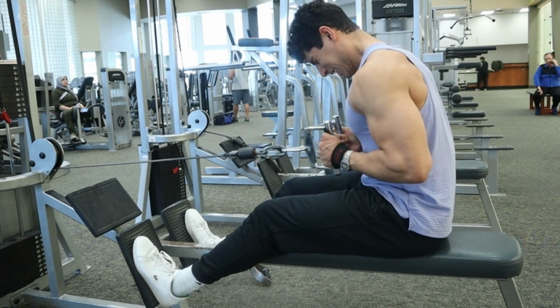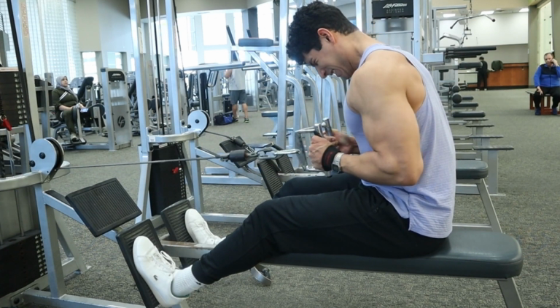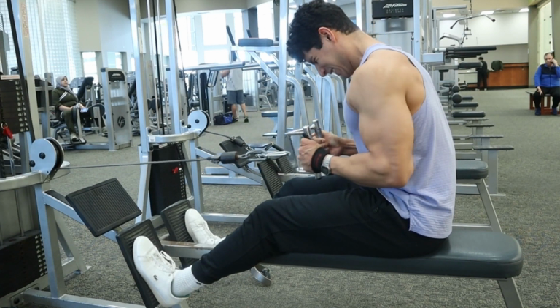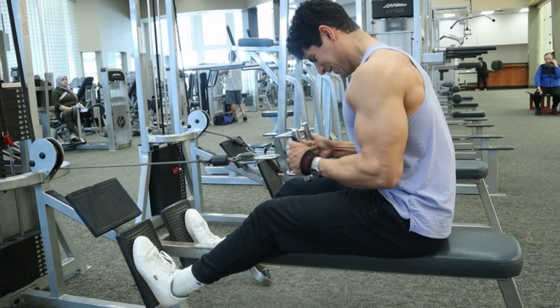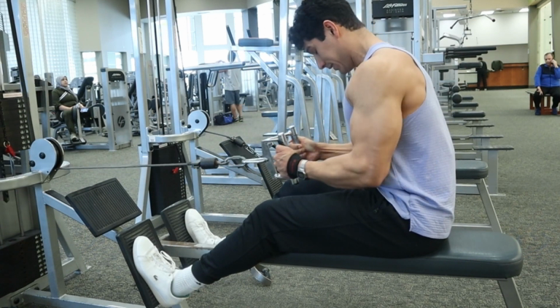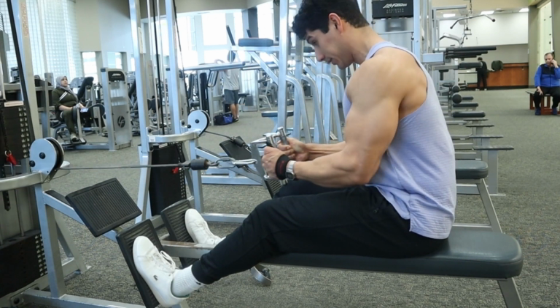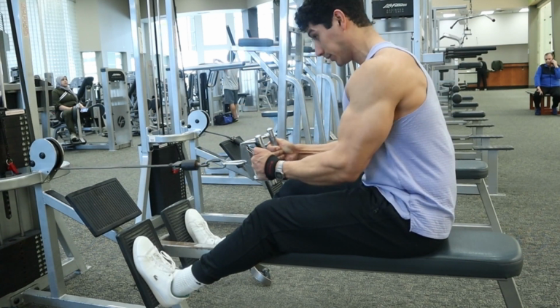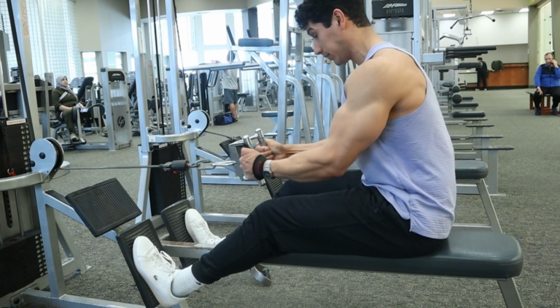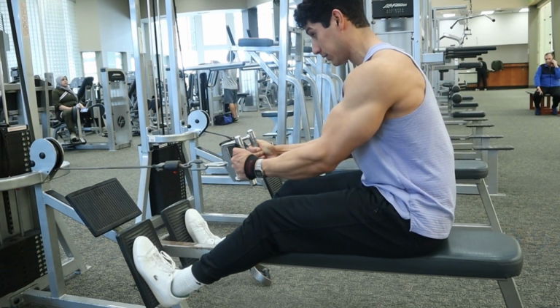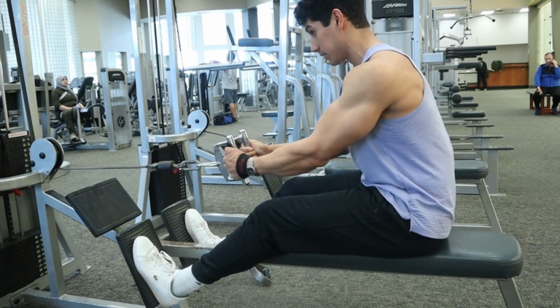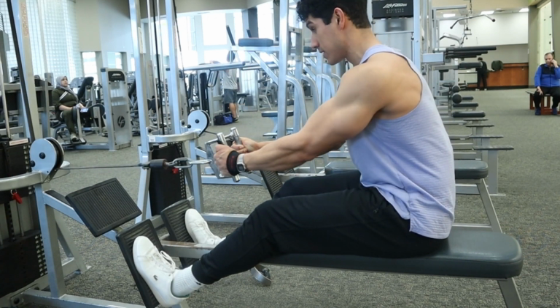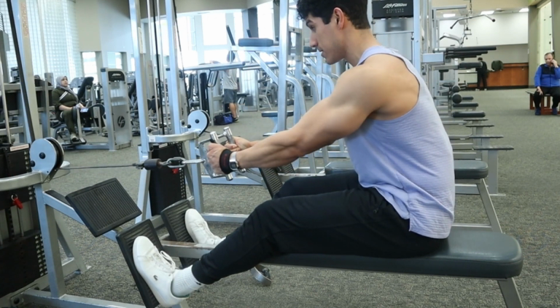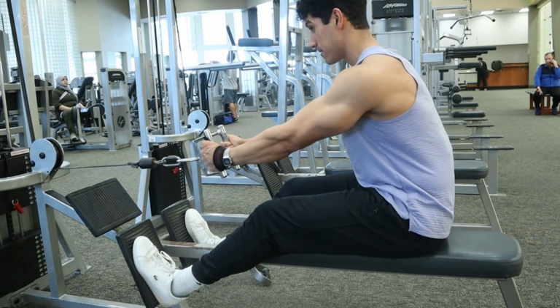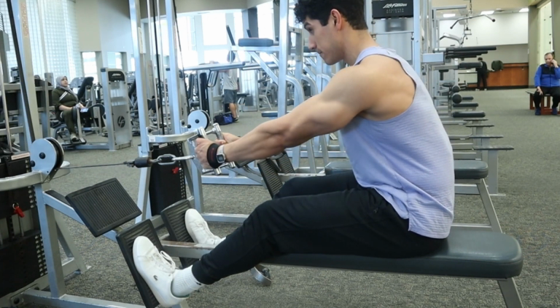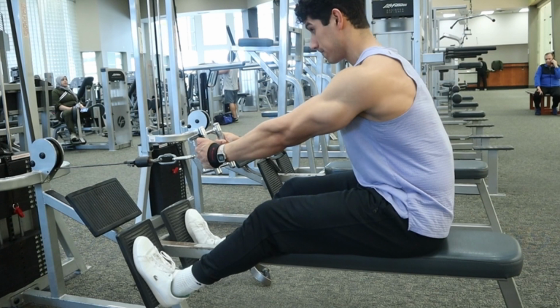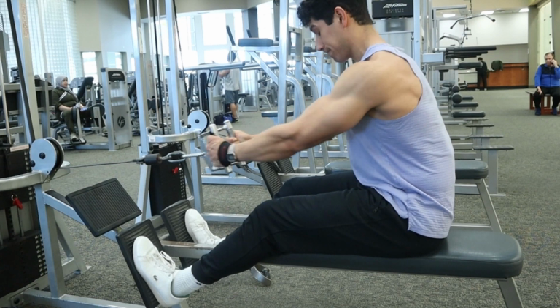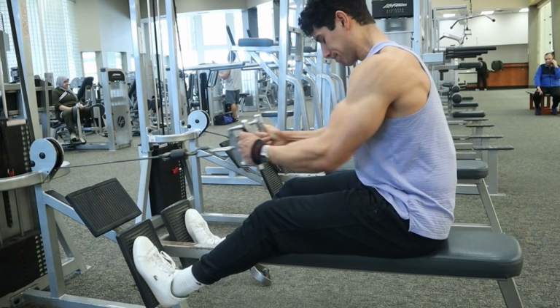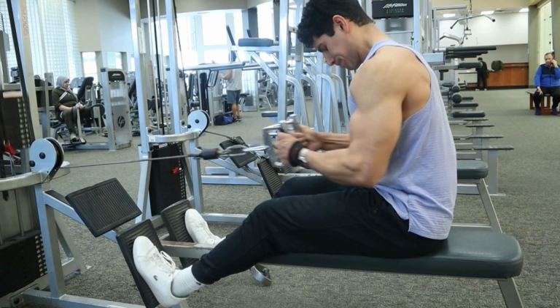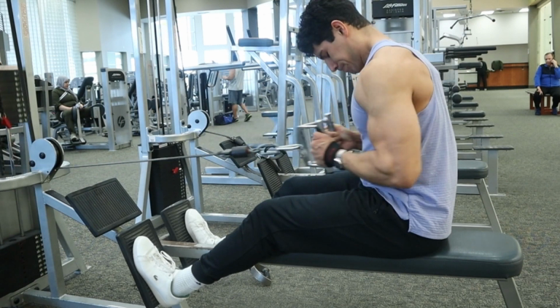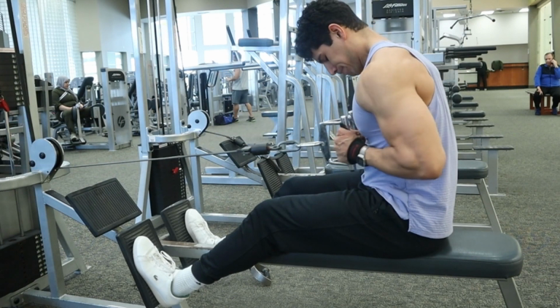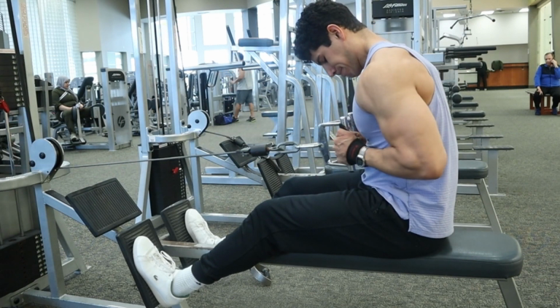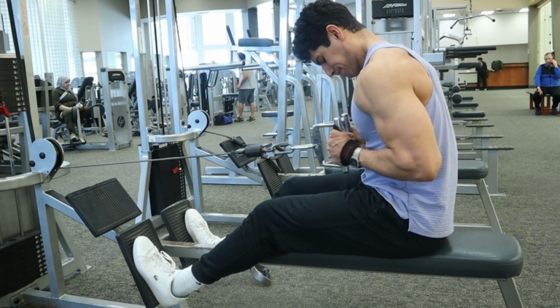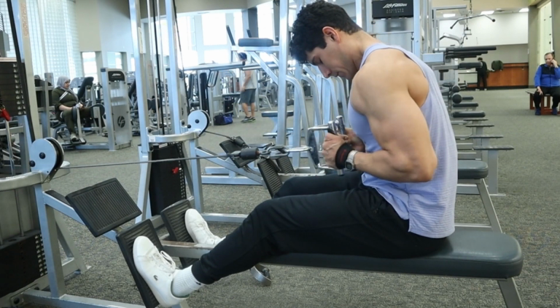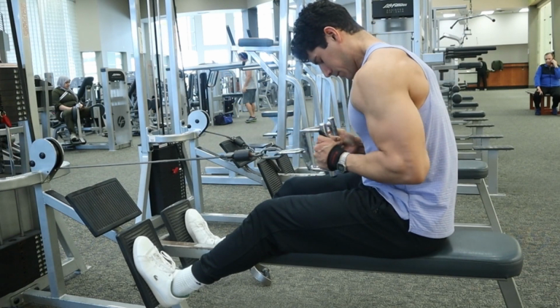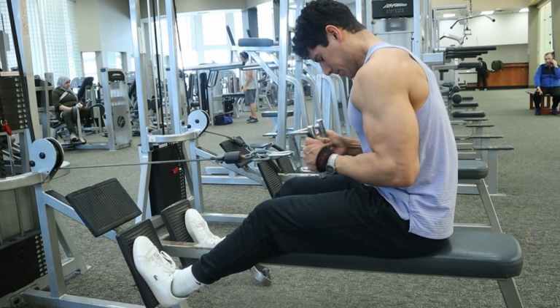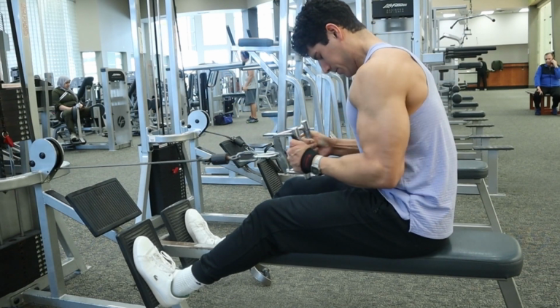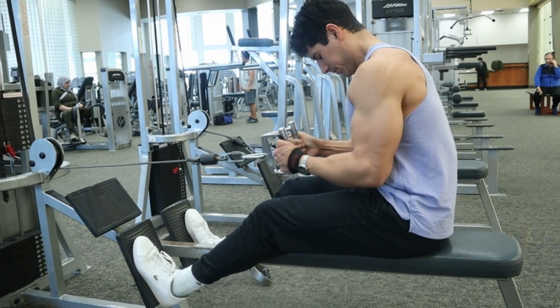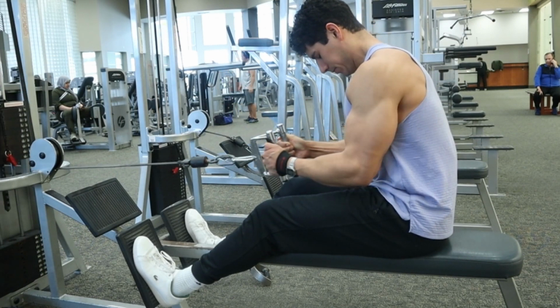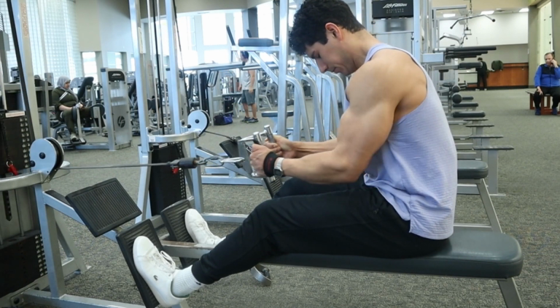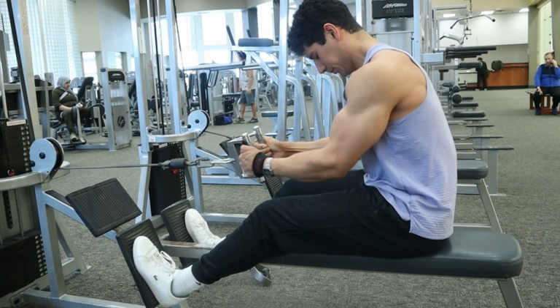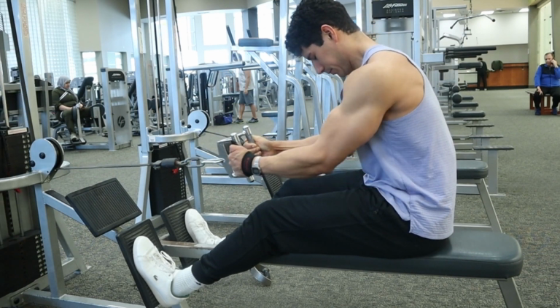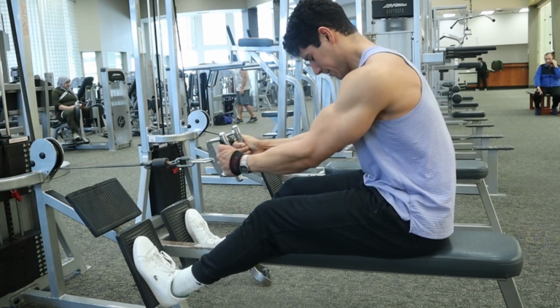Don't let those arms completely extend and lock out those elbows, and don't have those shoulders excessively roll forward.